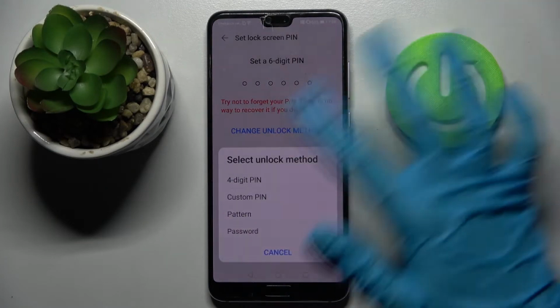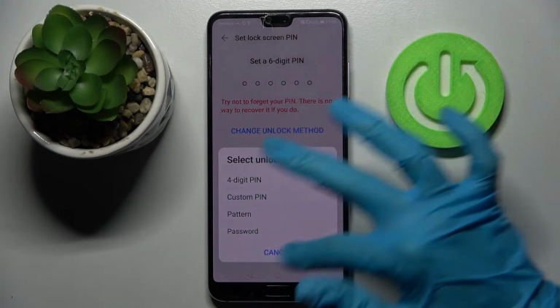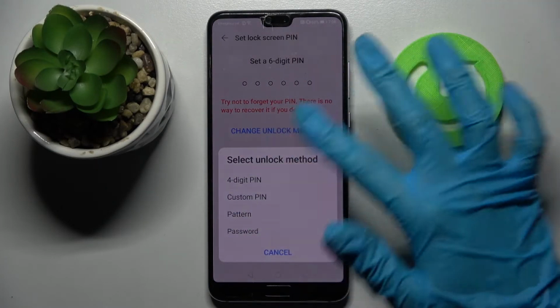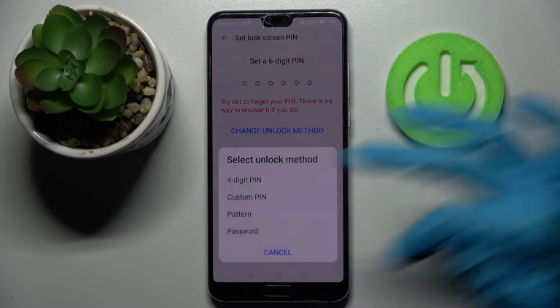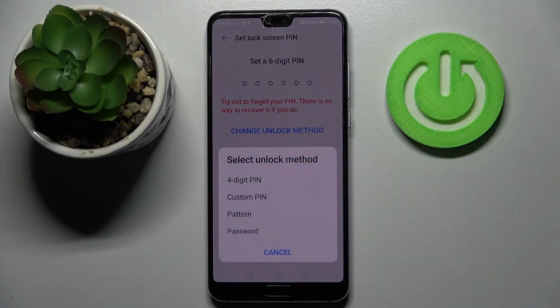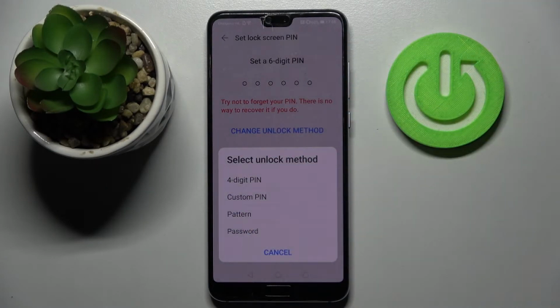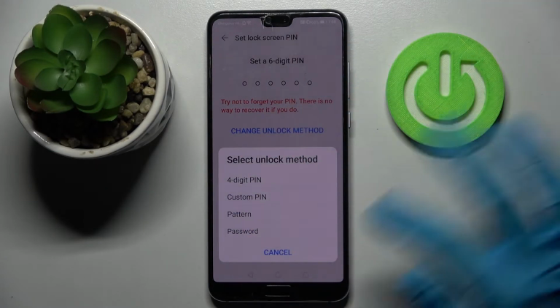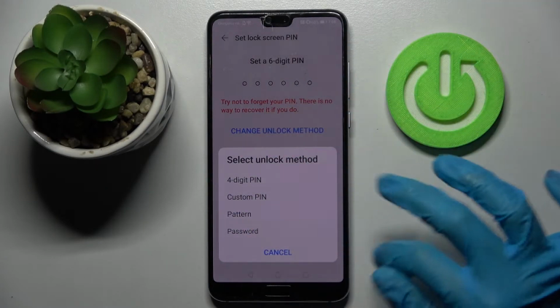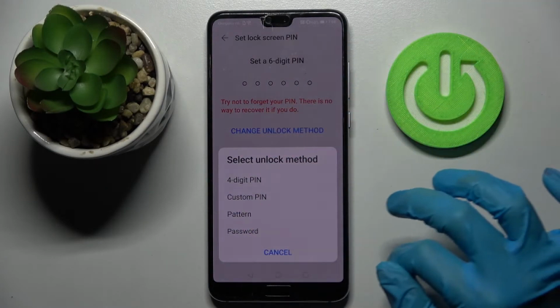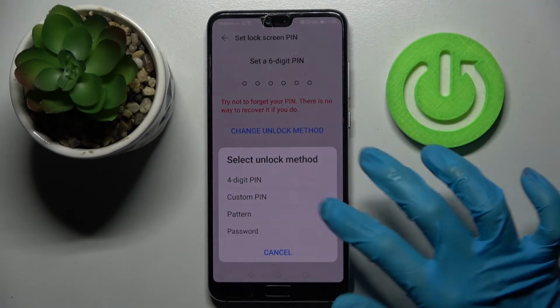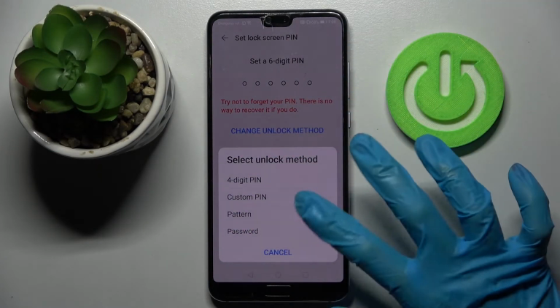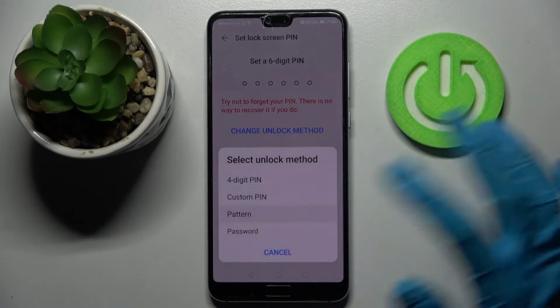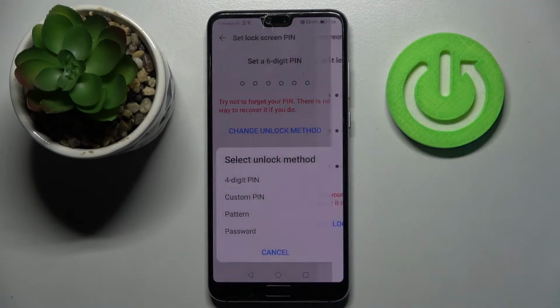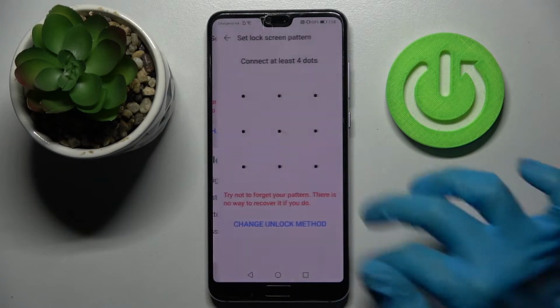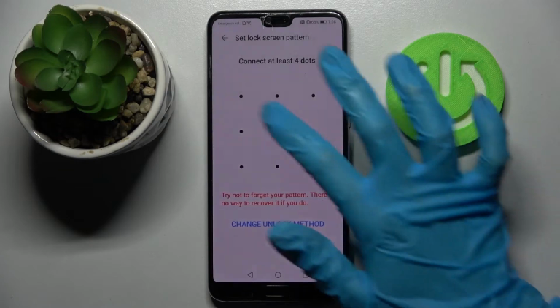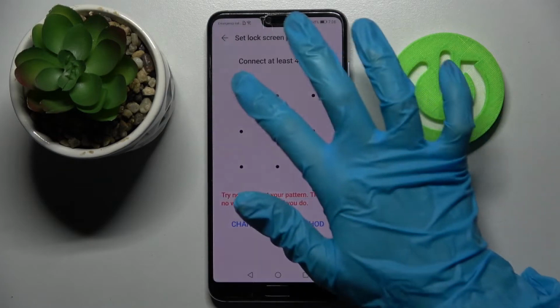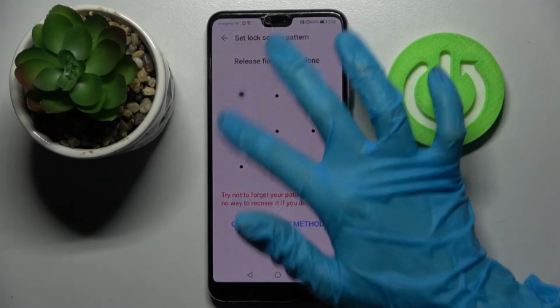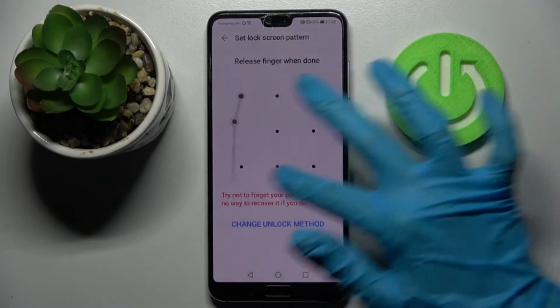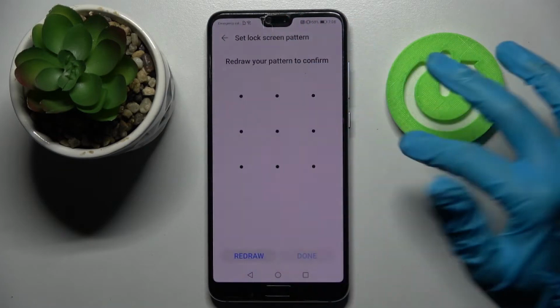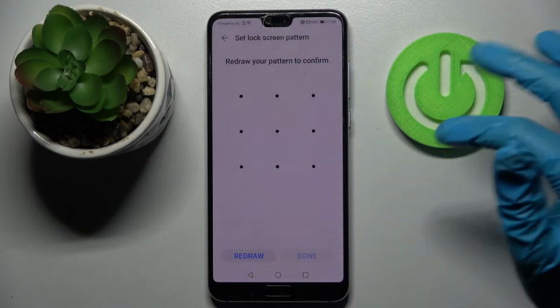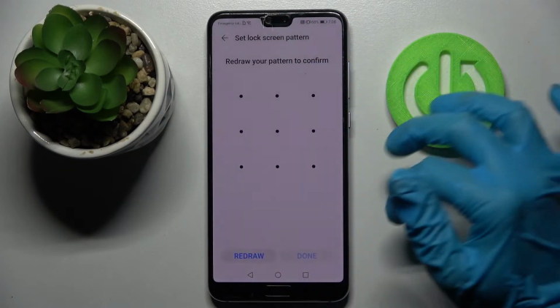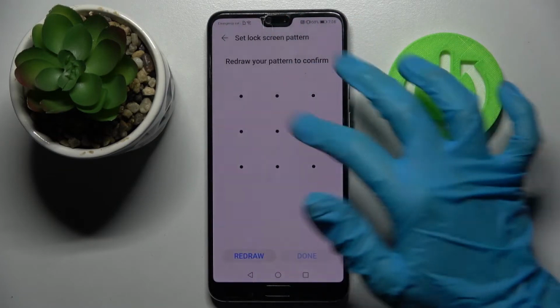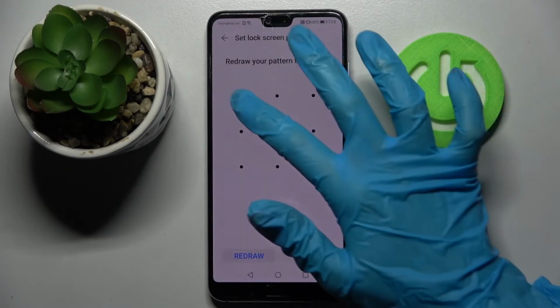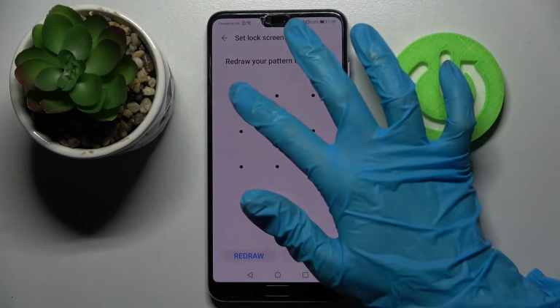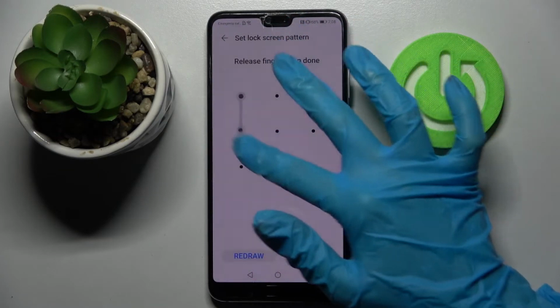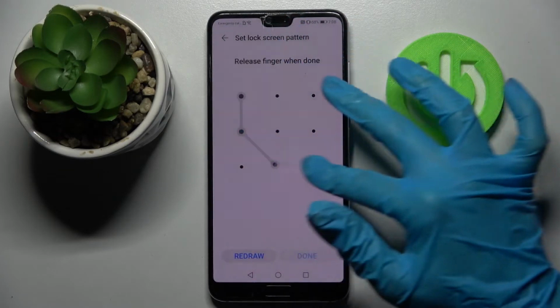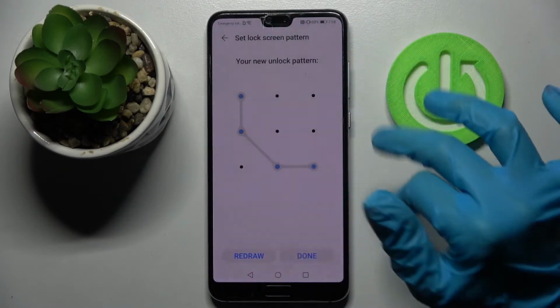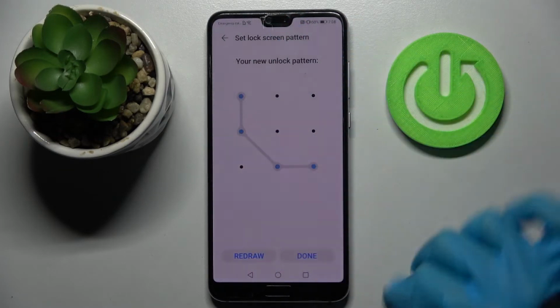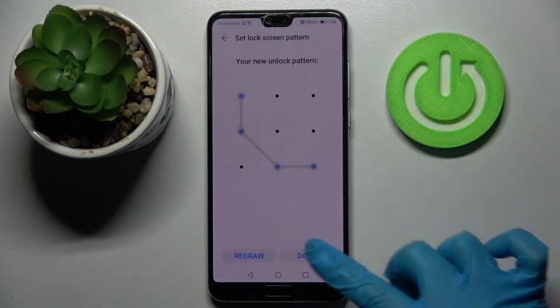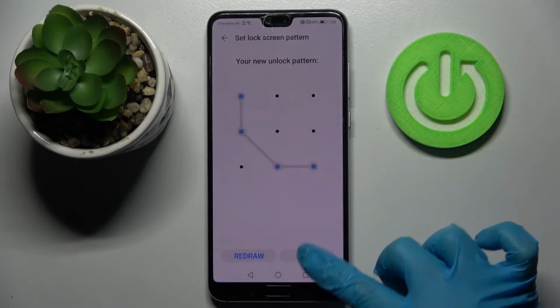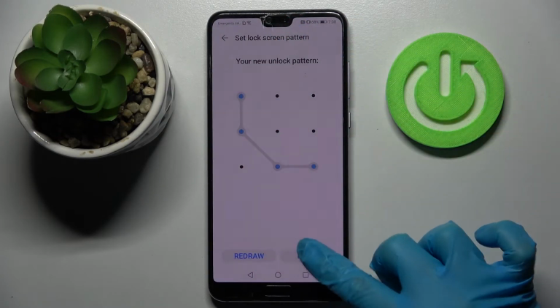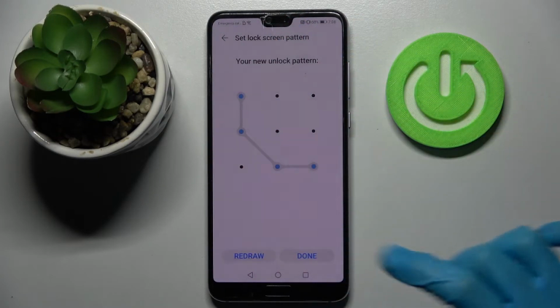Pick one of the options by tapping on your chosen method, like Pattern, and enter it. When you're ready, repeat it and tap on Done.